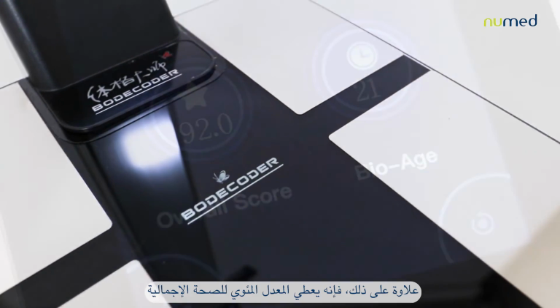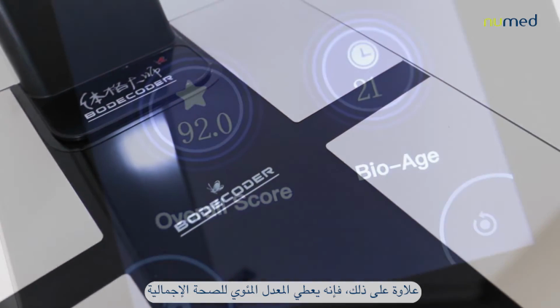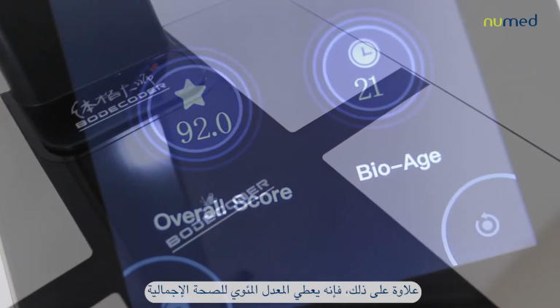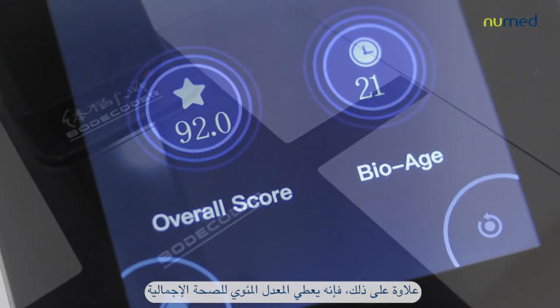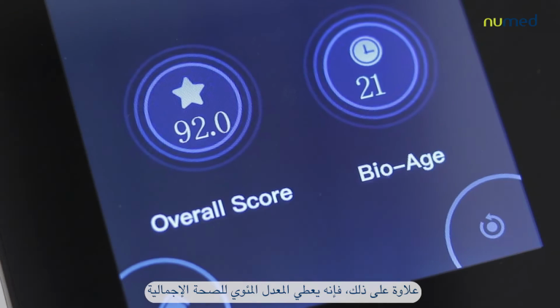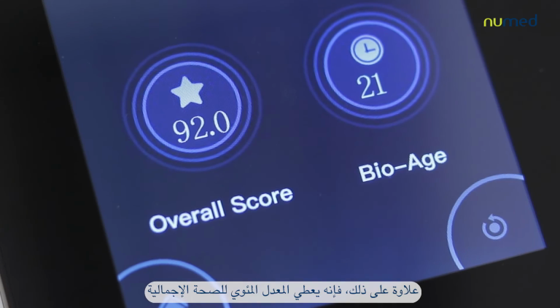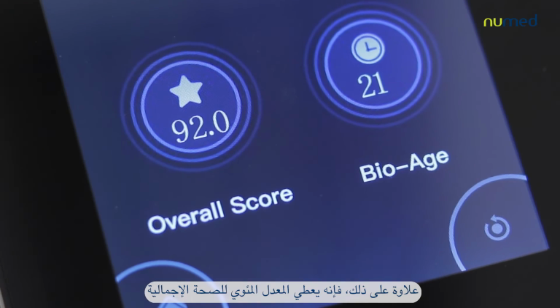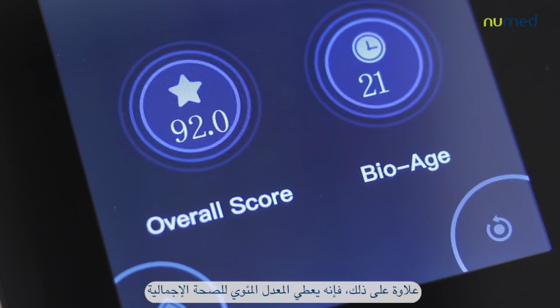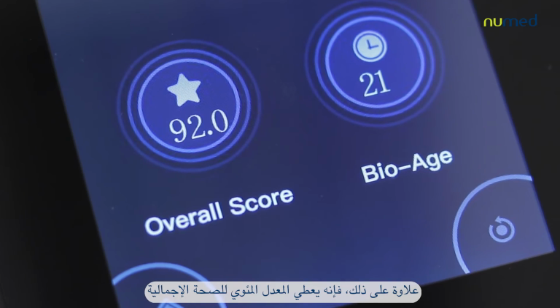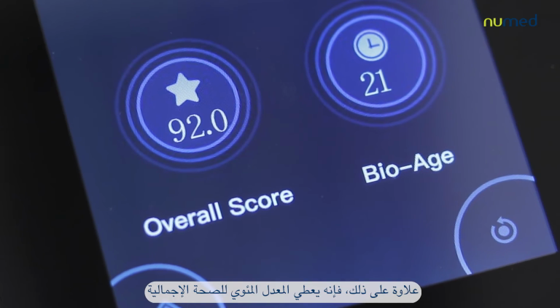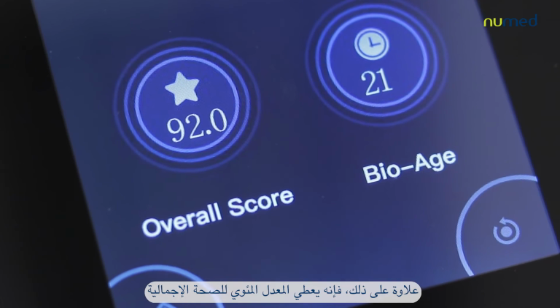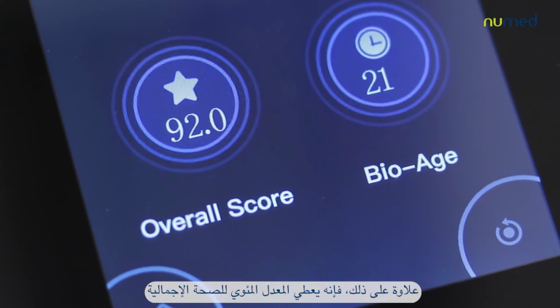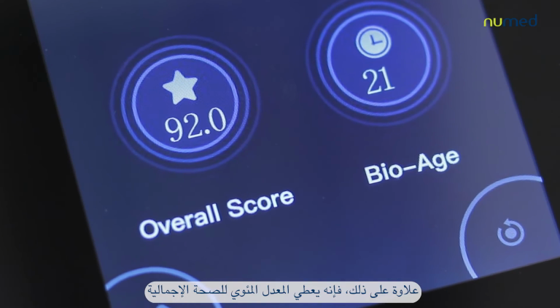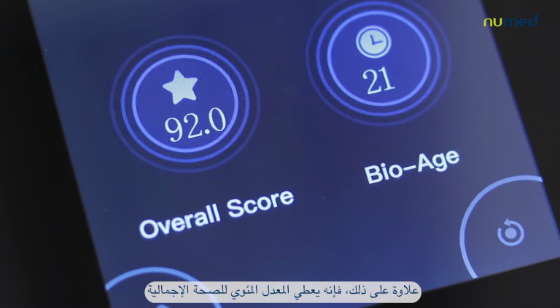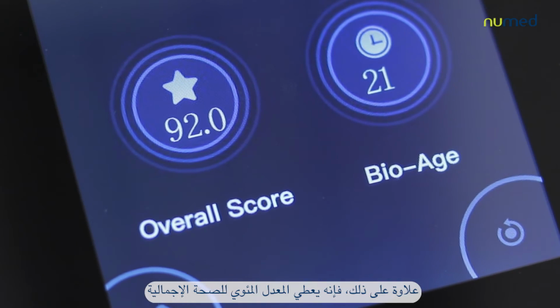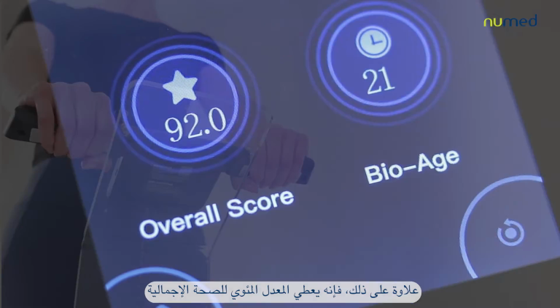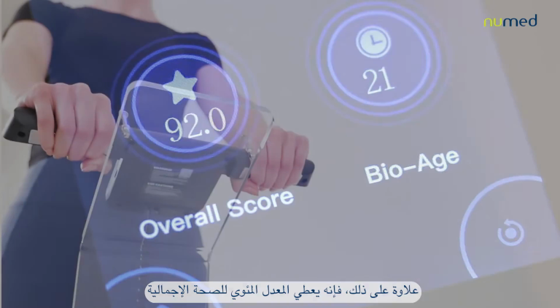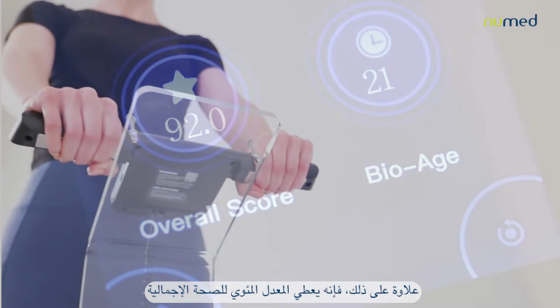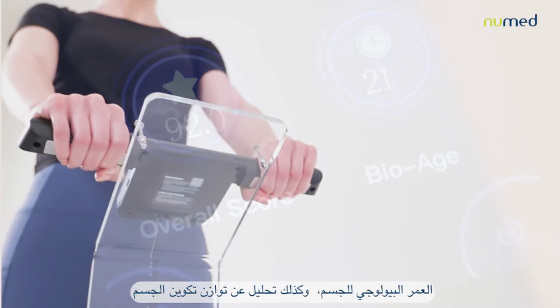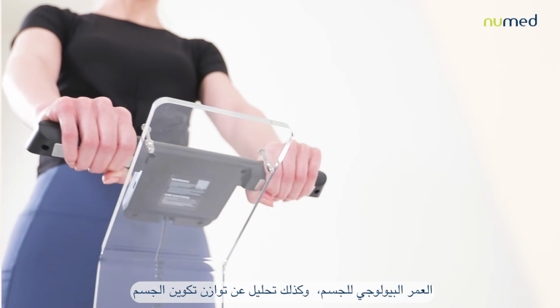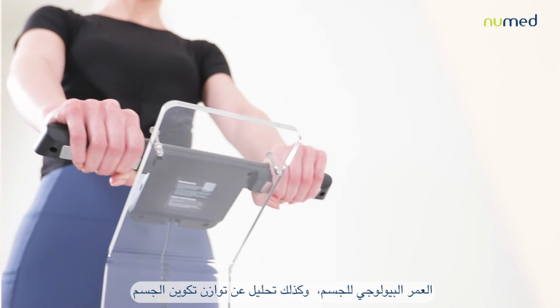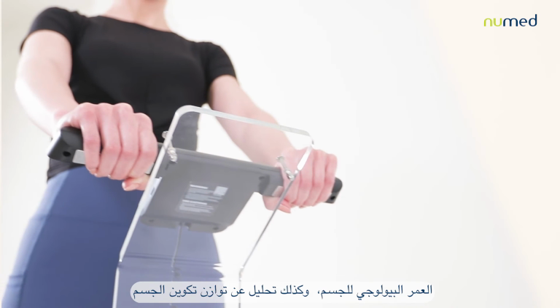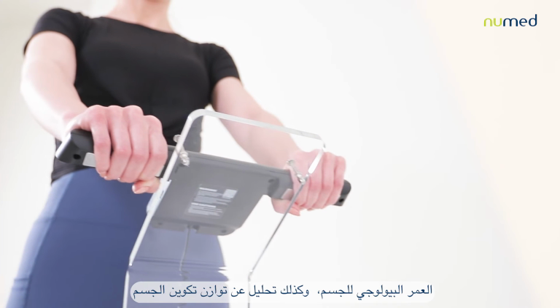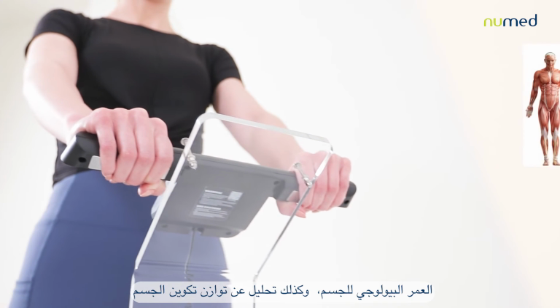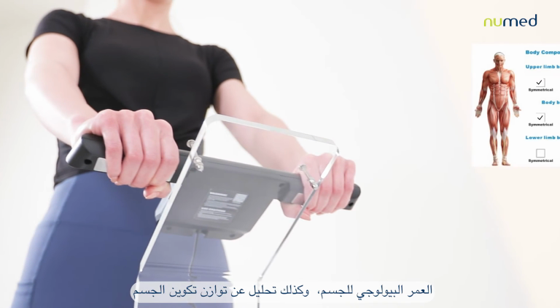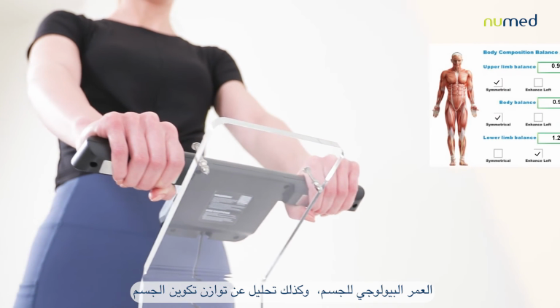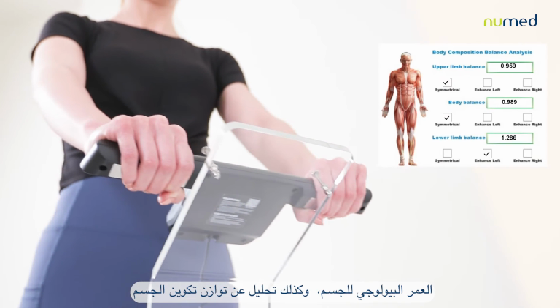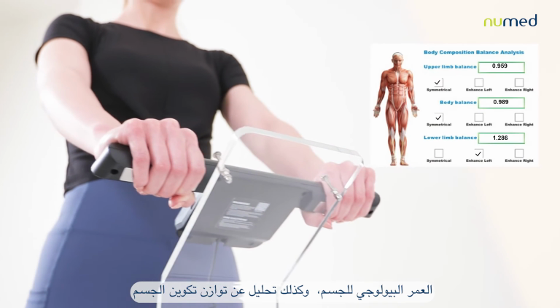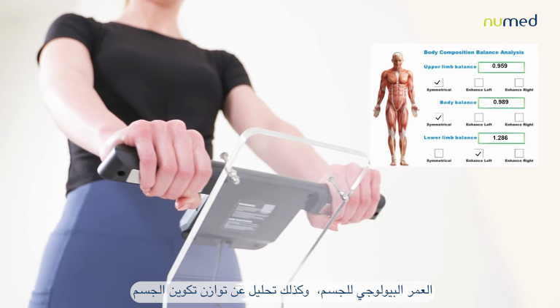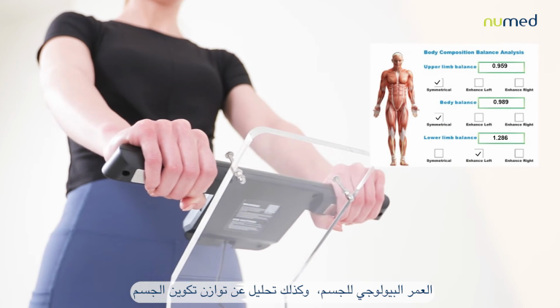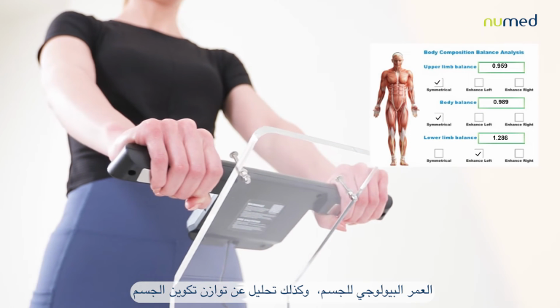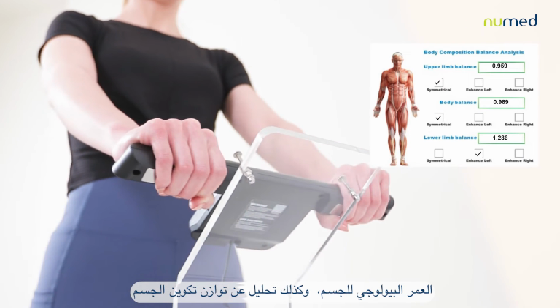Moreover, it provides the overall health score over 100, the body bio-age, and the body balance analysis.